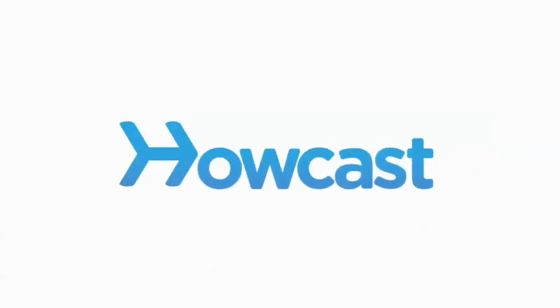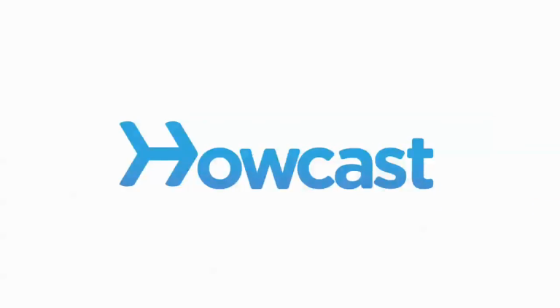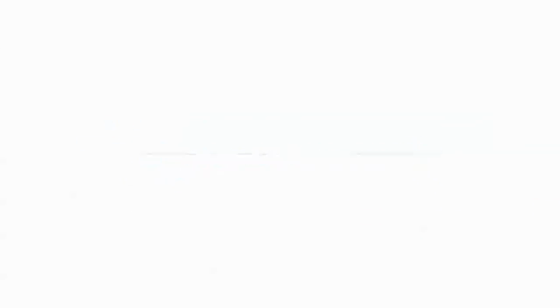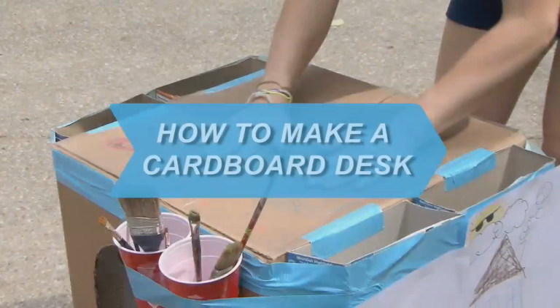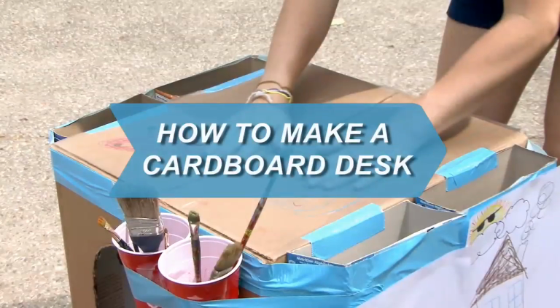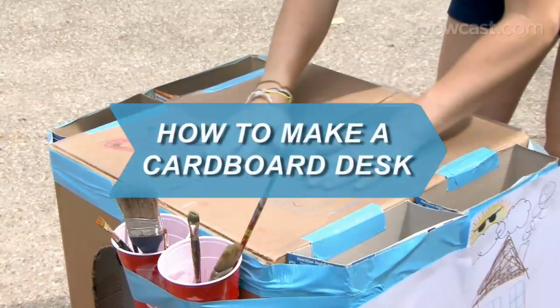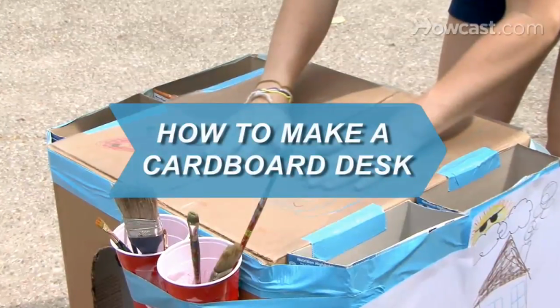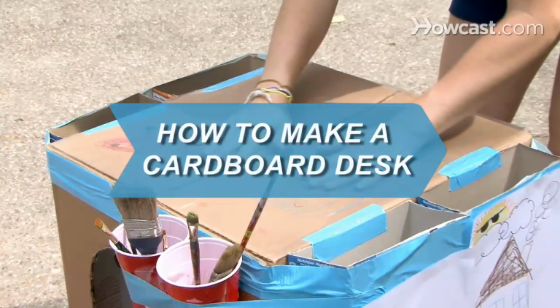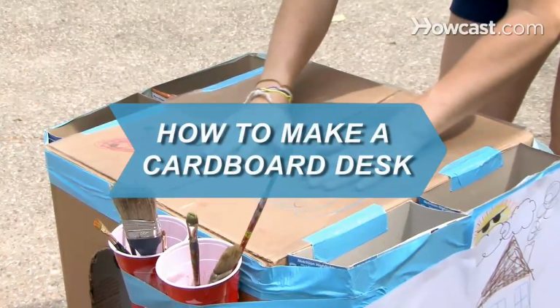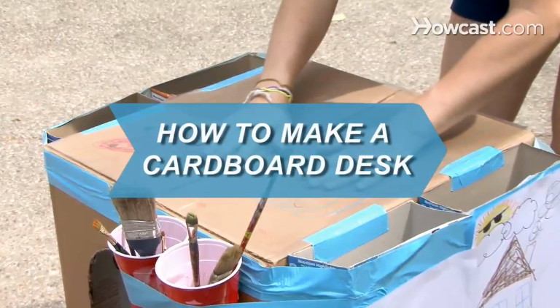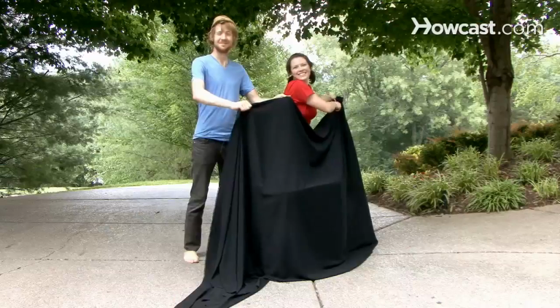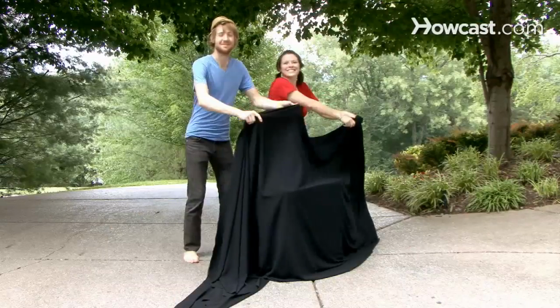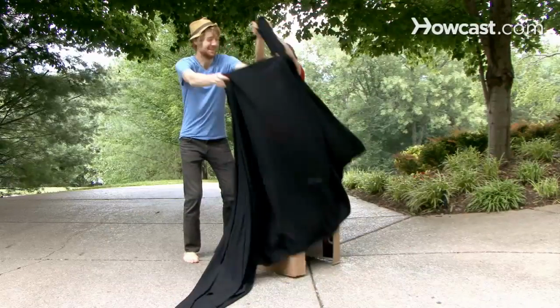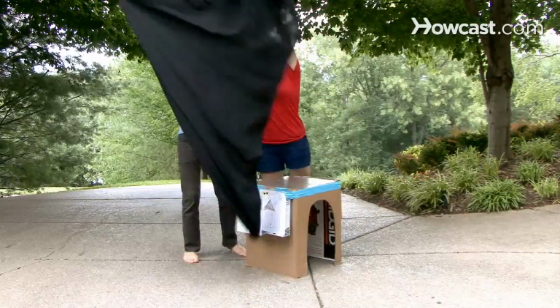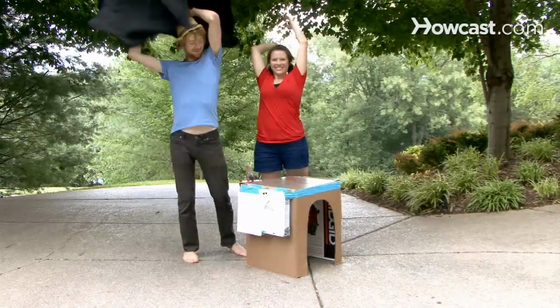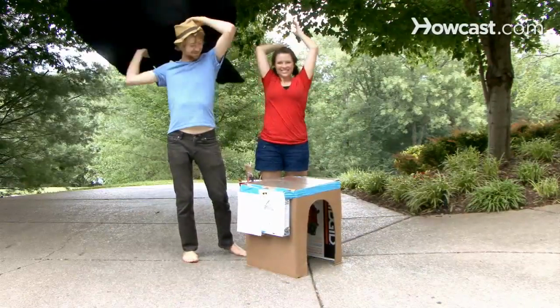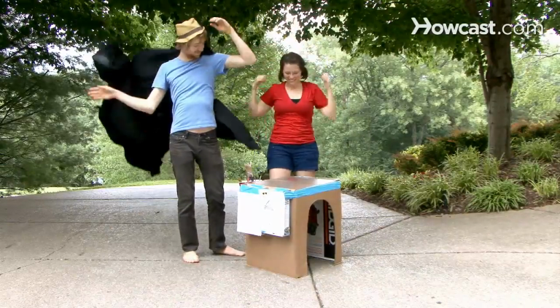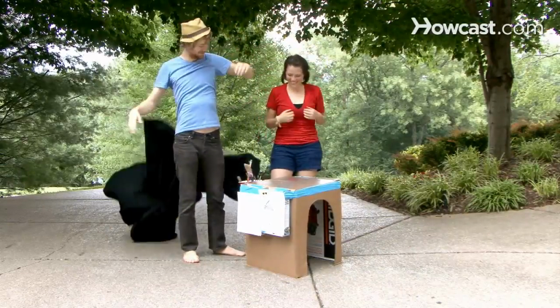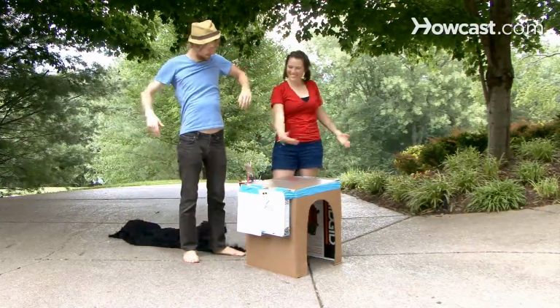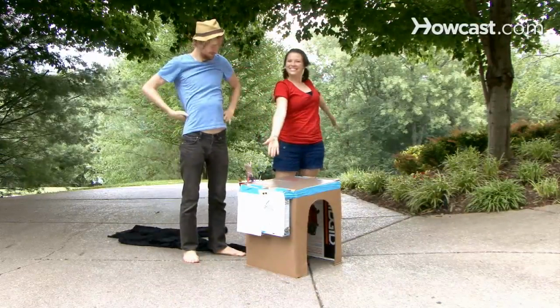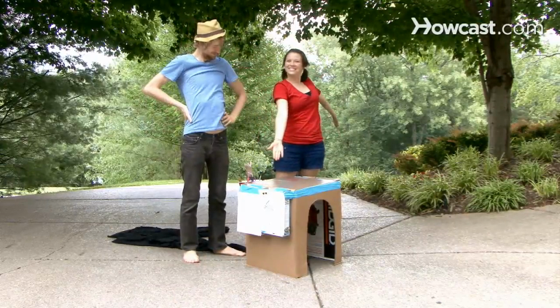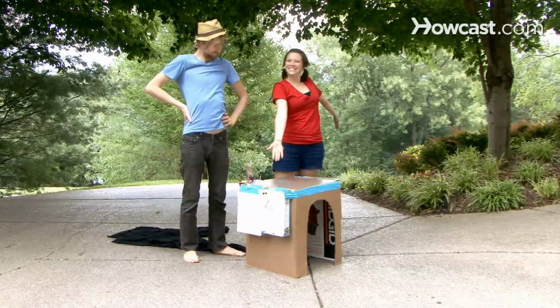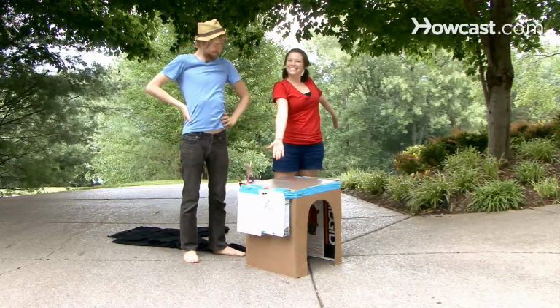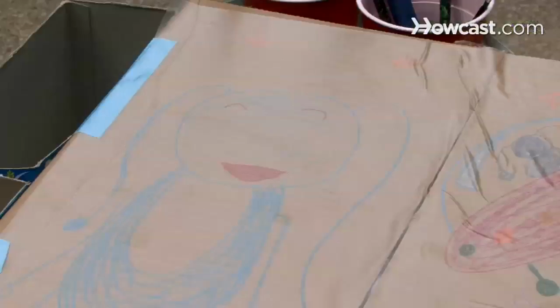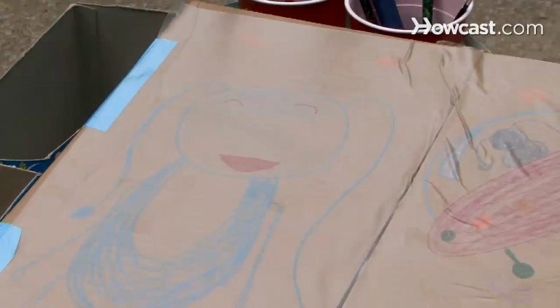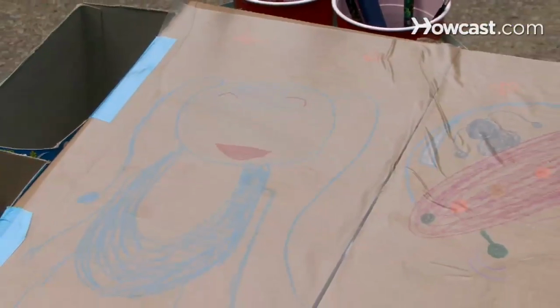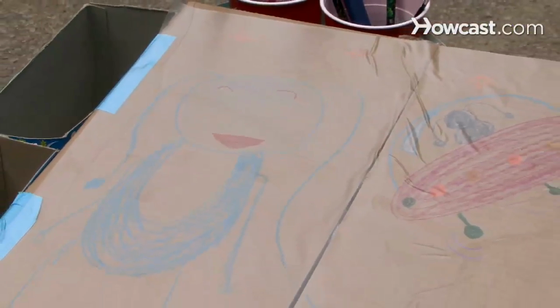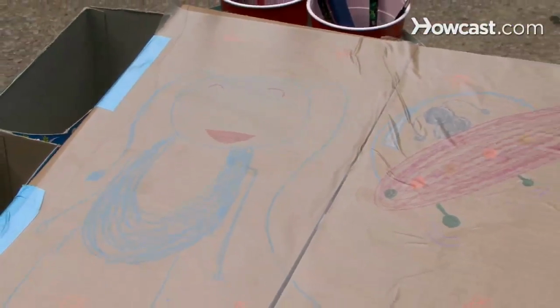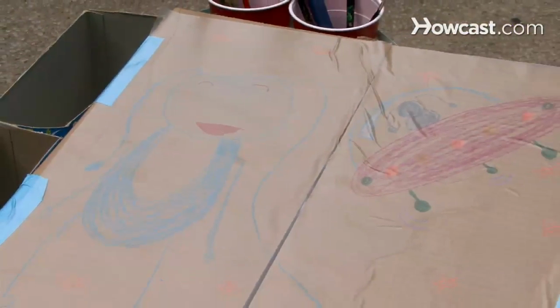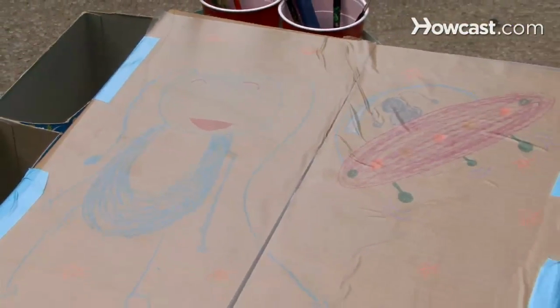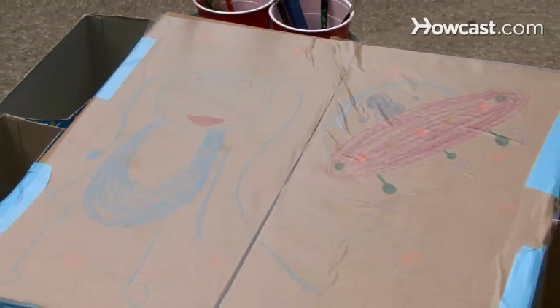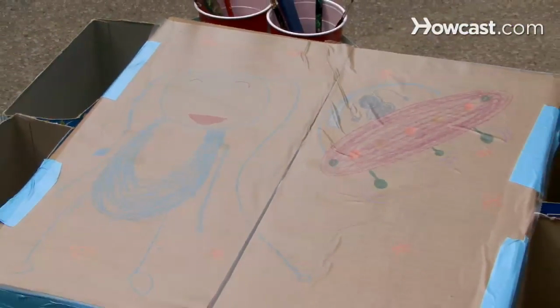How to Make a Cardboard Desk. Upcycle an old box into this cool, highly functional, portable play station for kids.